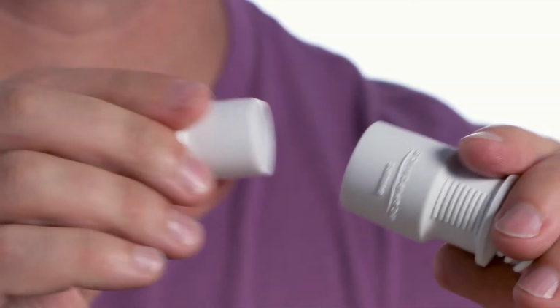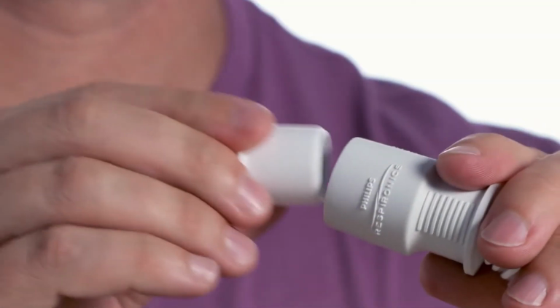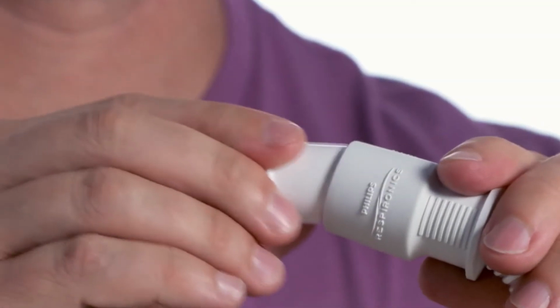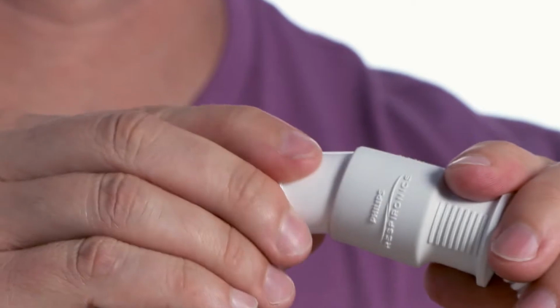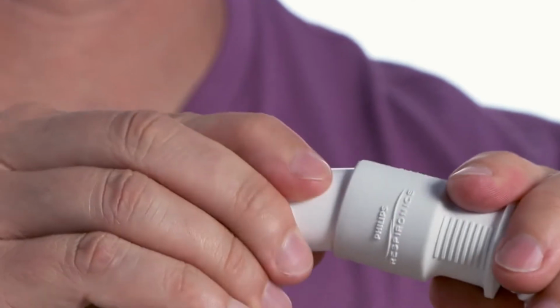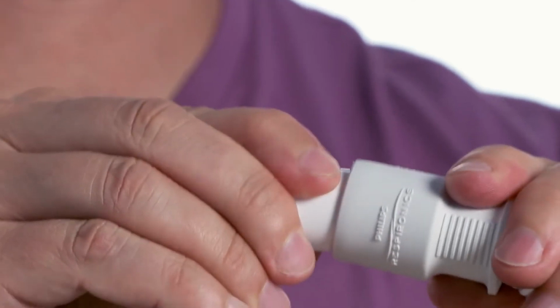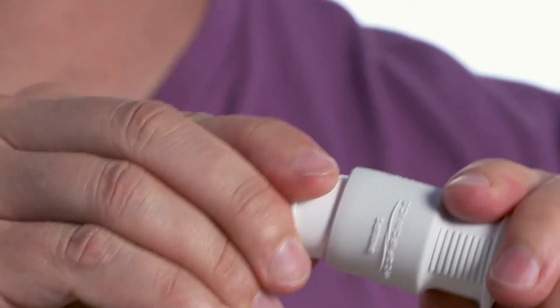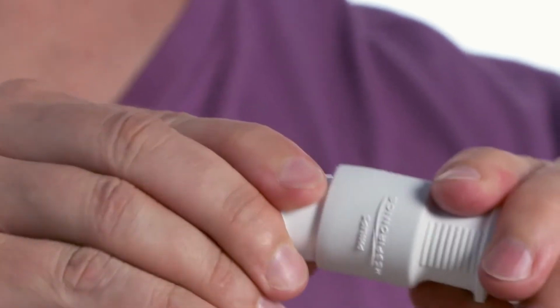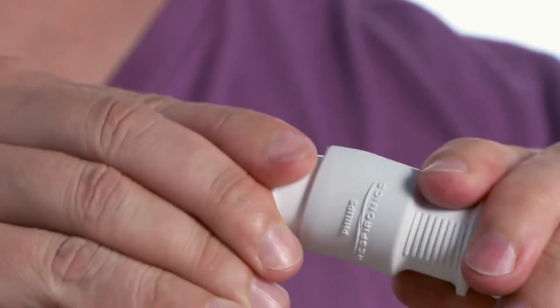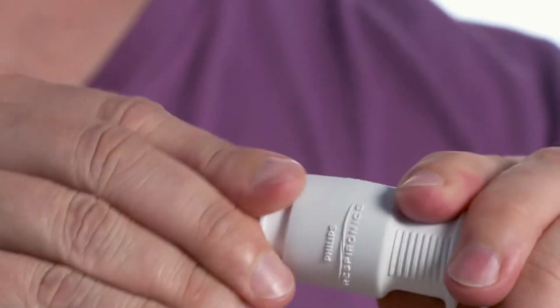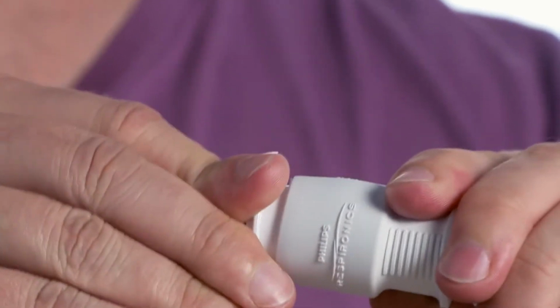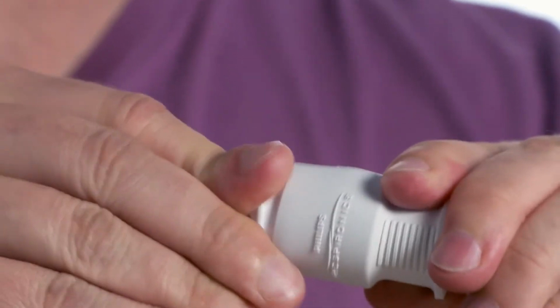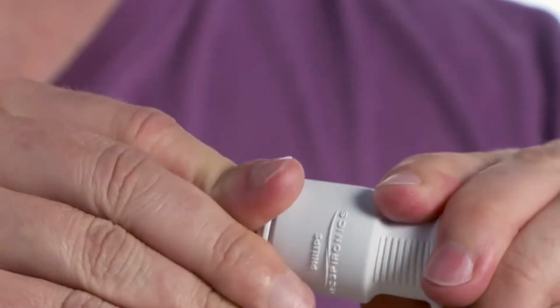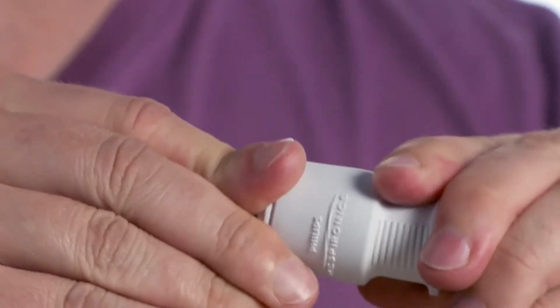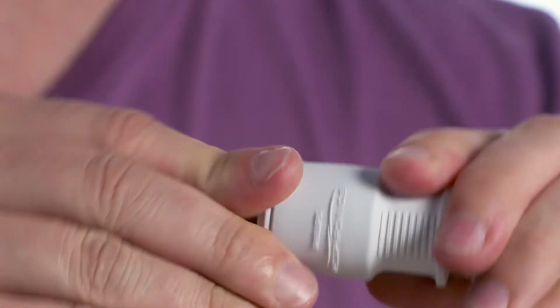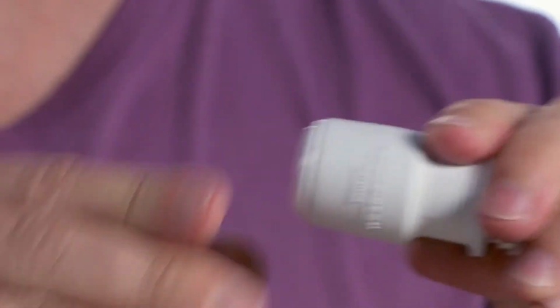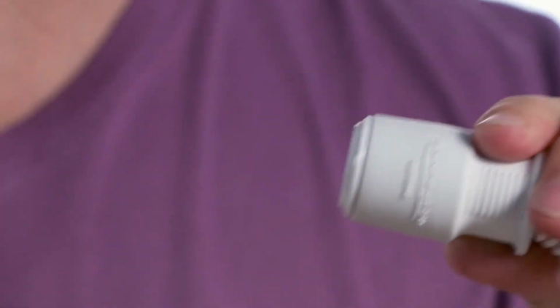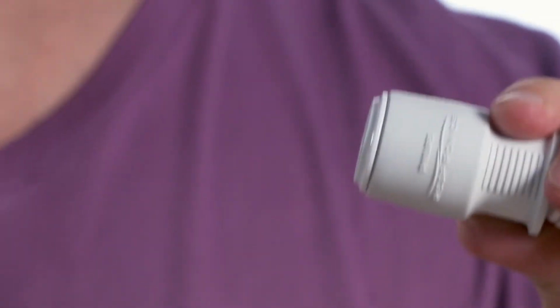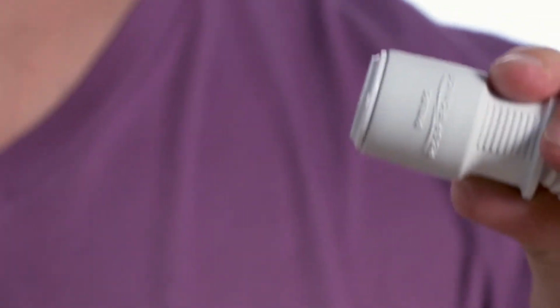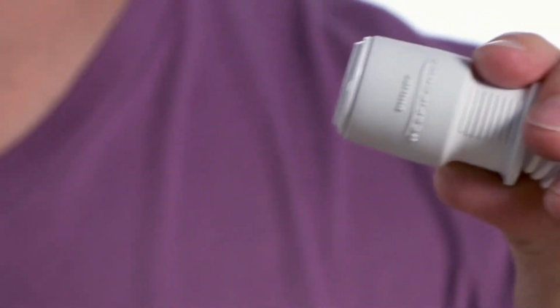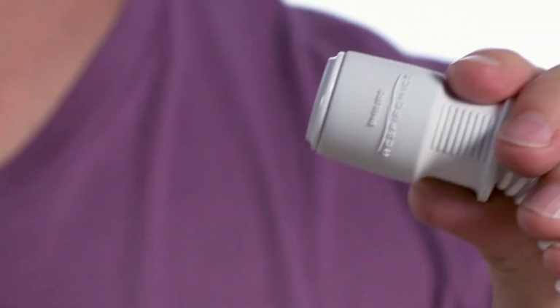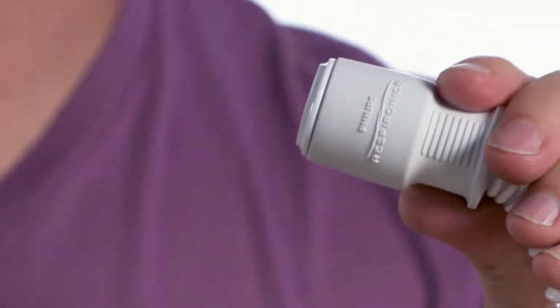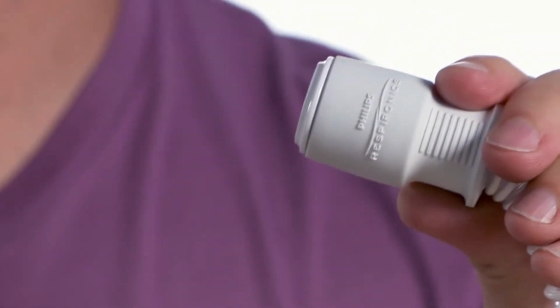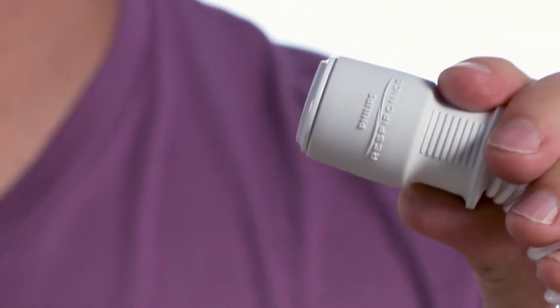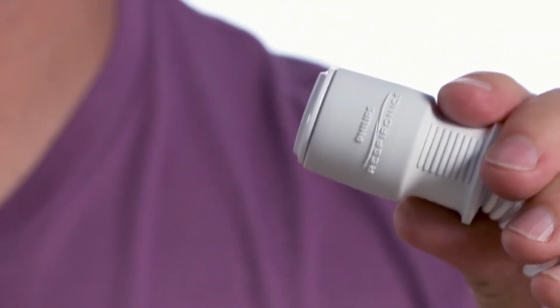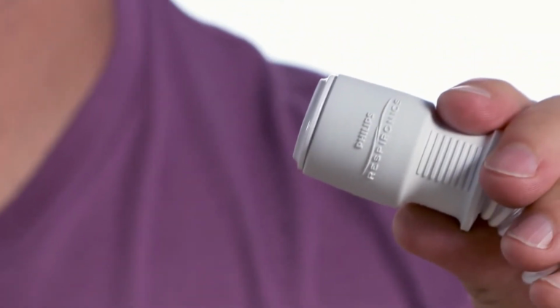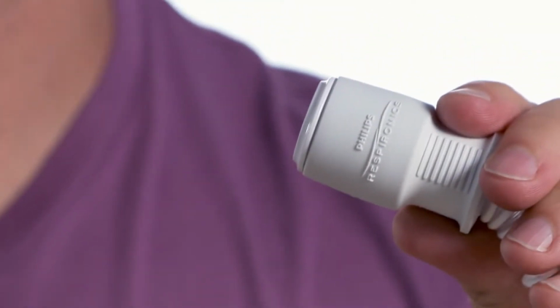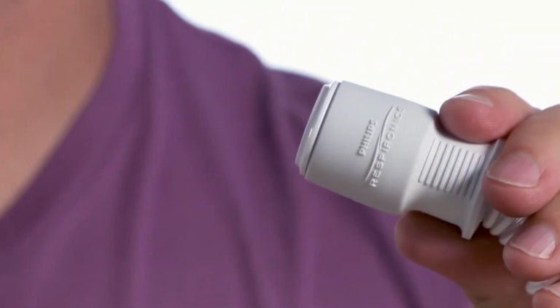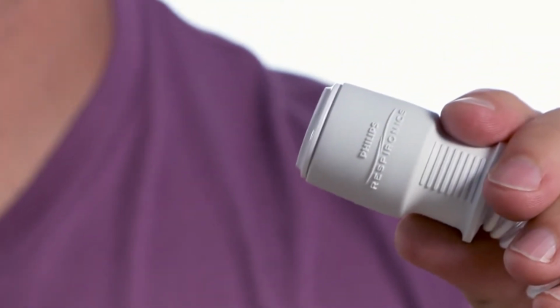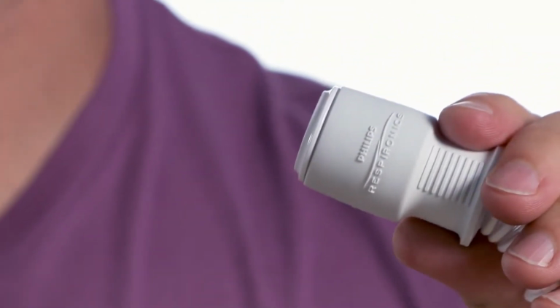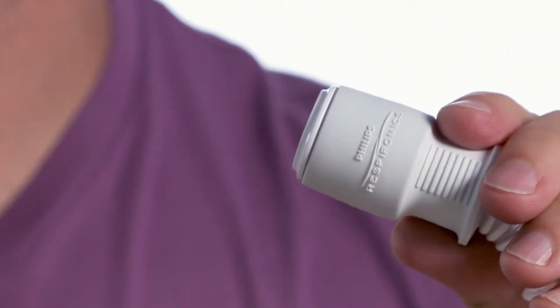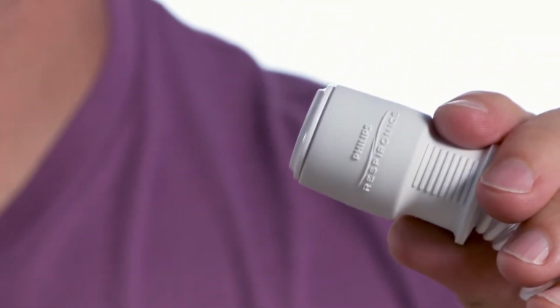Before fitting the mask, insert the tubing quick release into the tubing that came with the CPAP device.